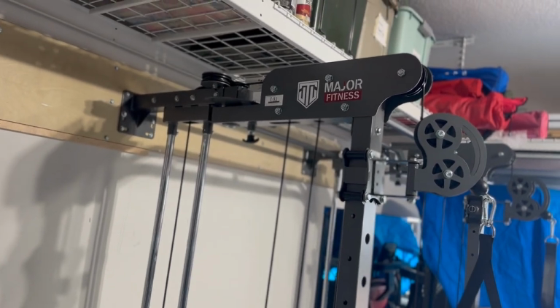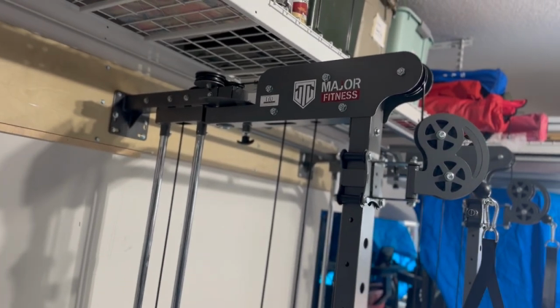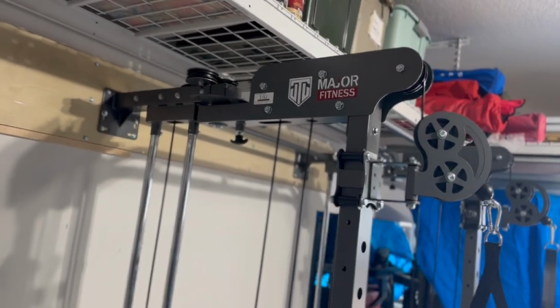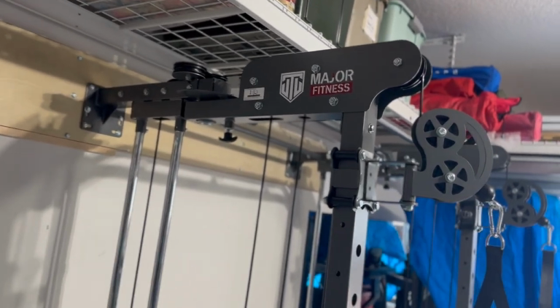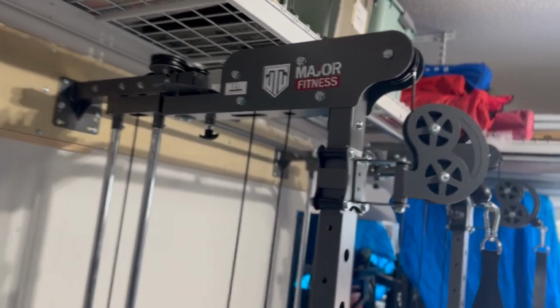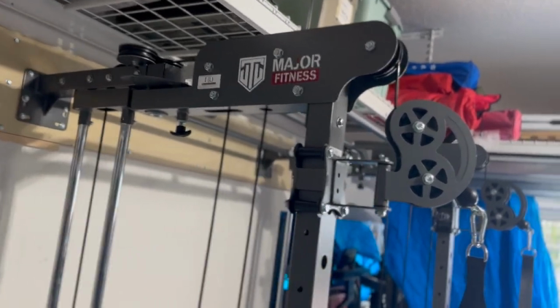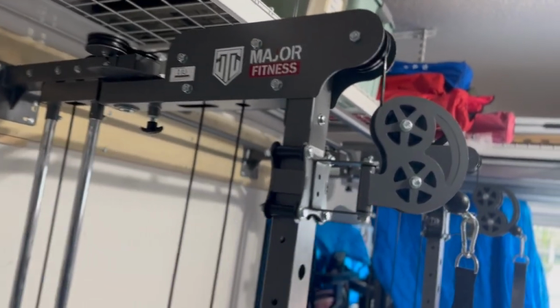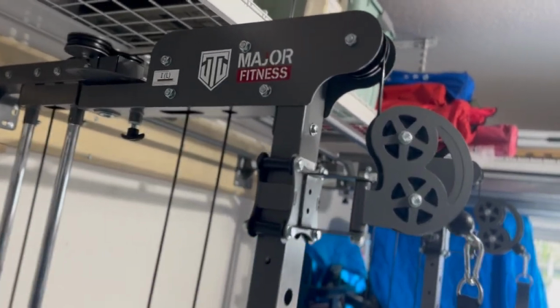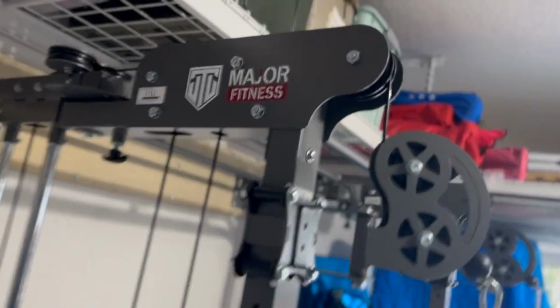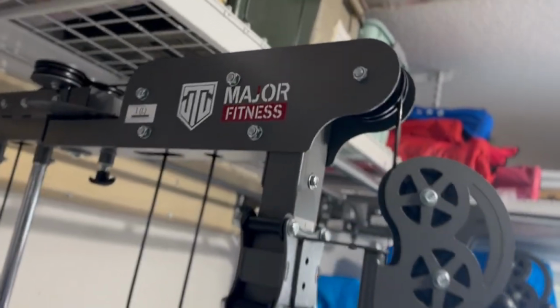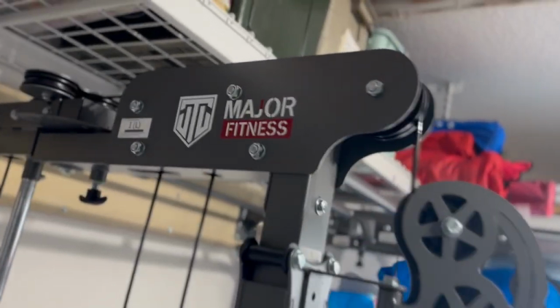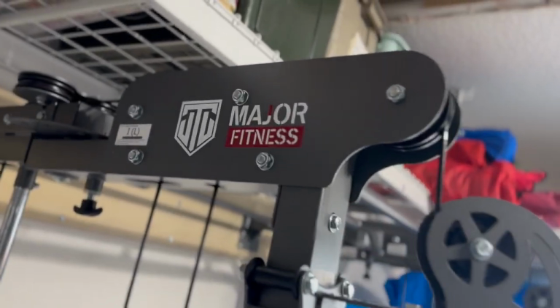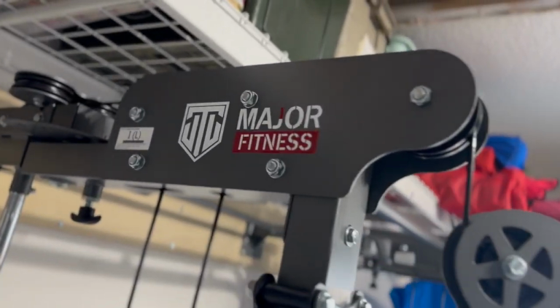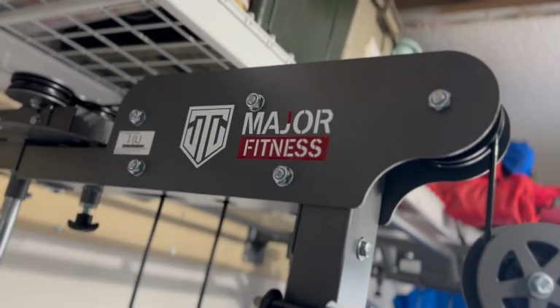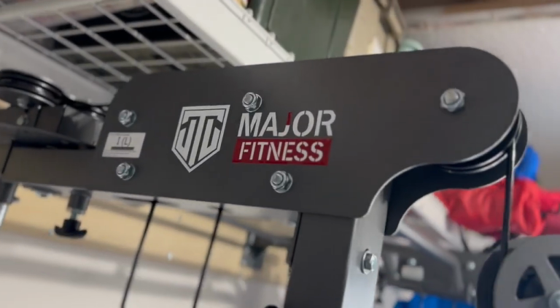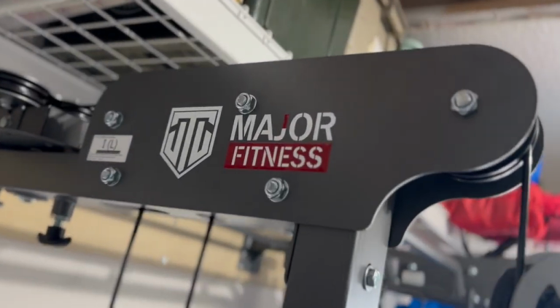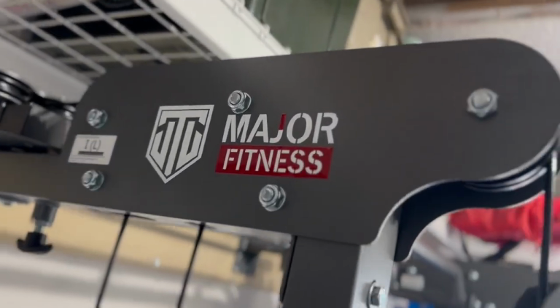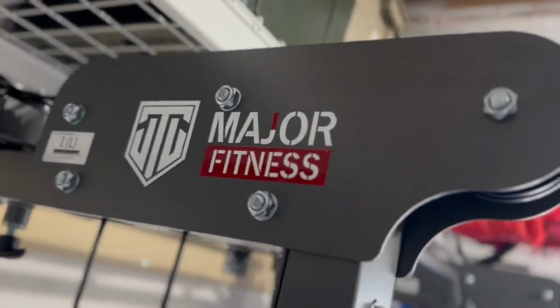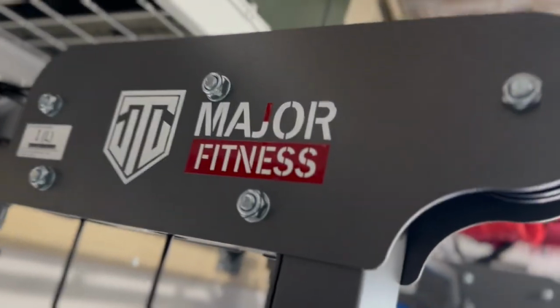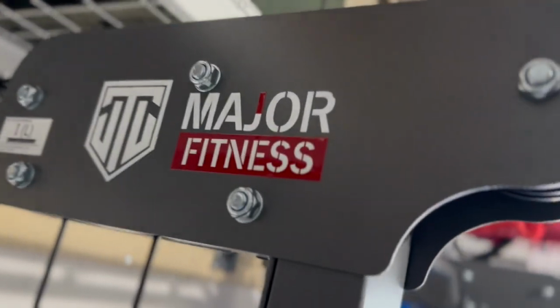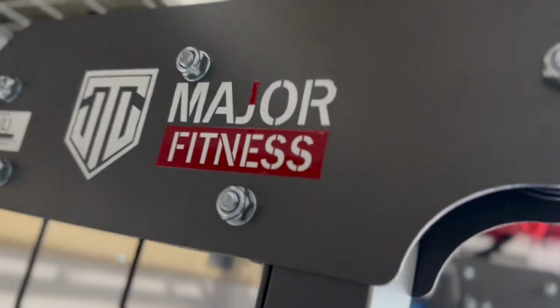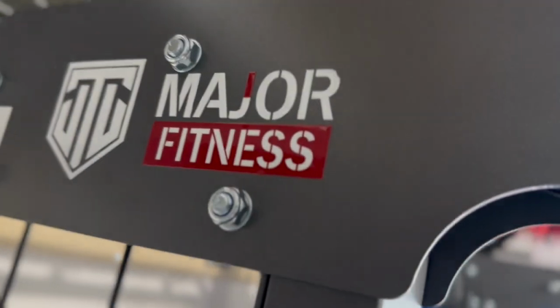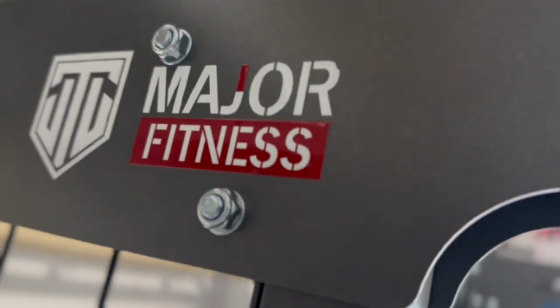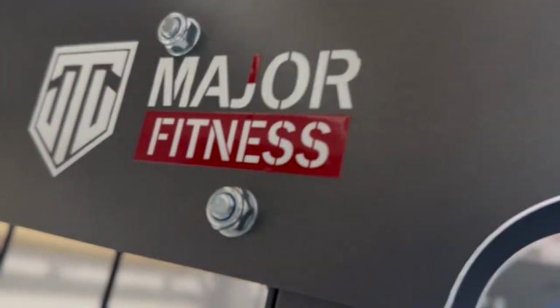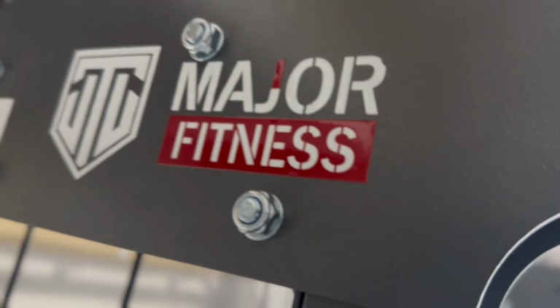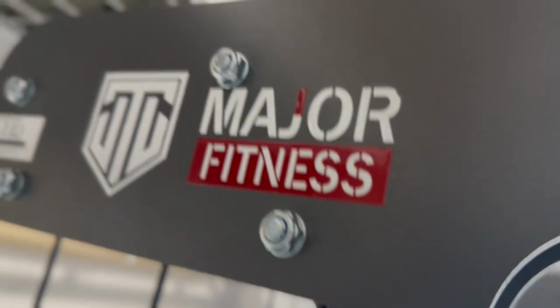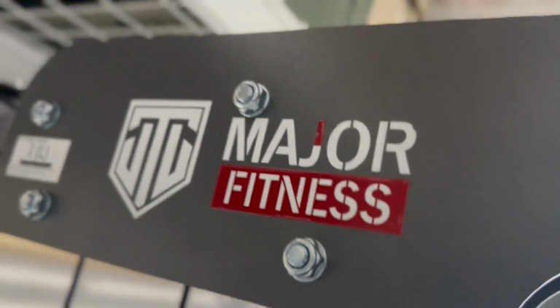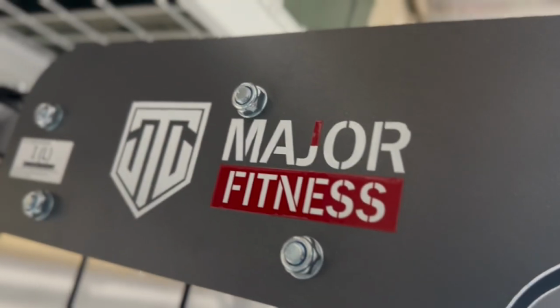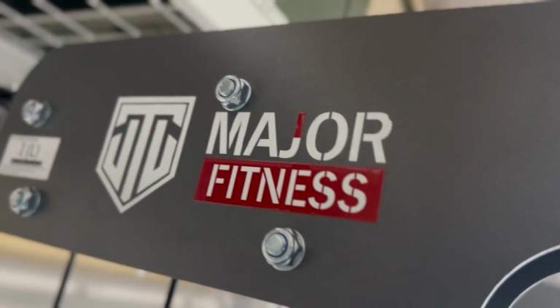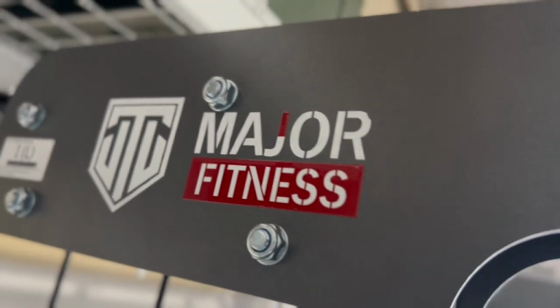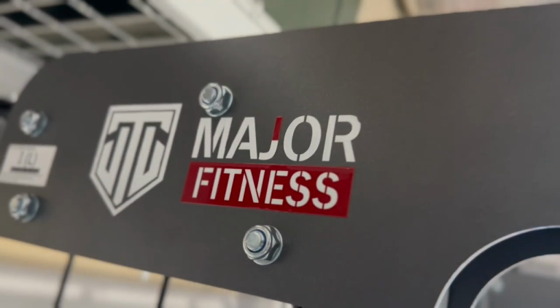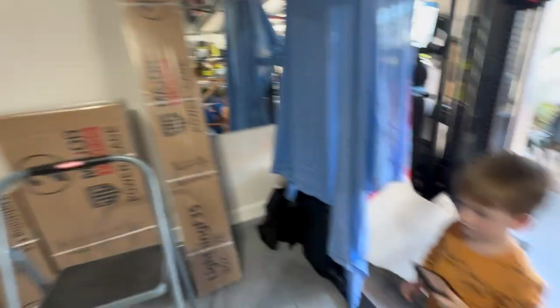A power rack is almost a necessity now that I'm diving into the home fitness world.